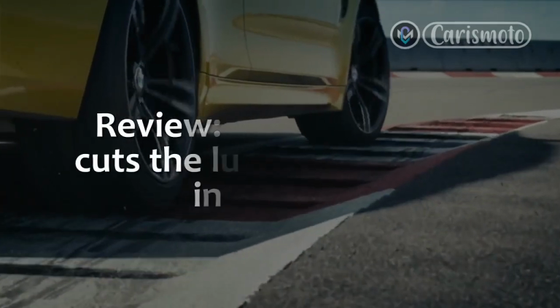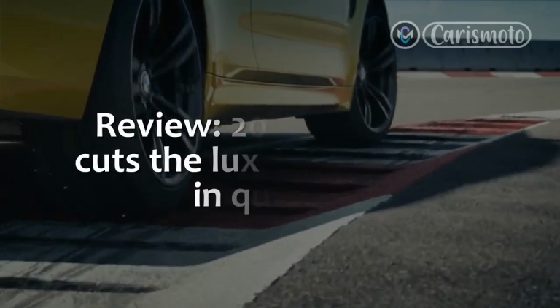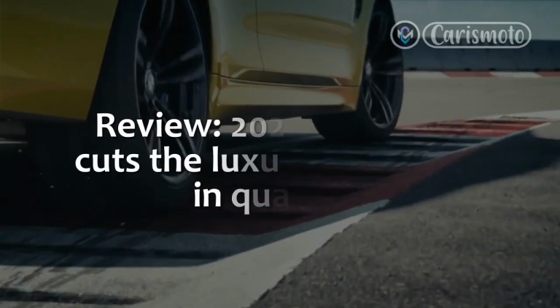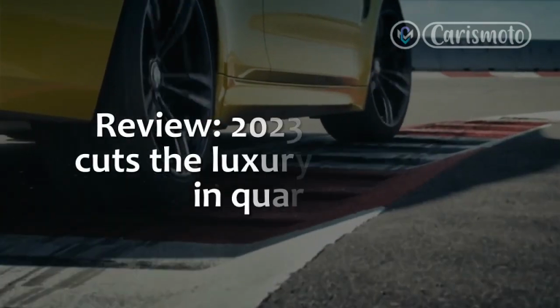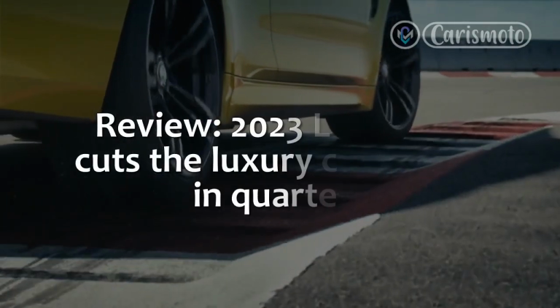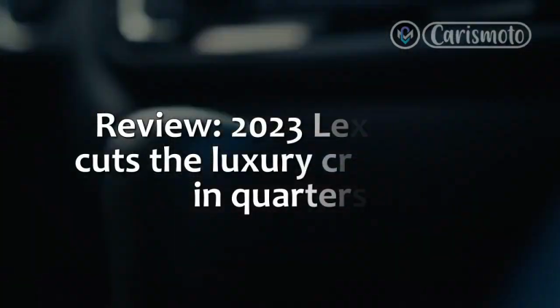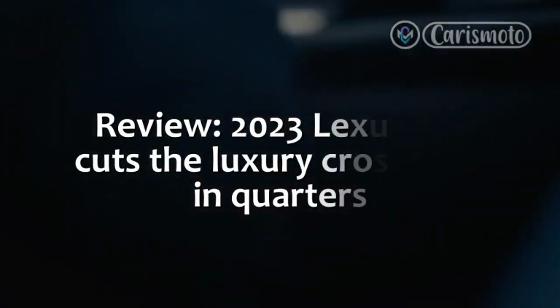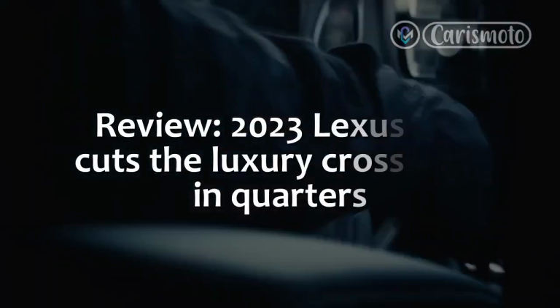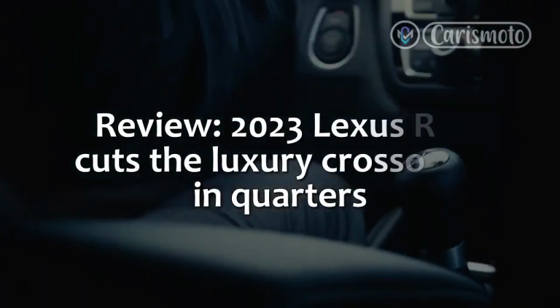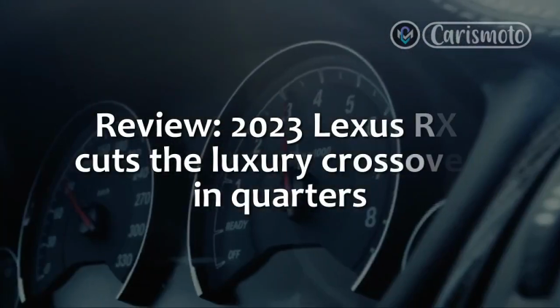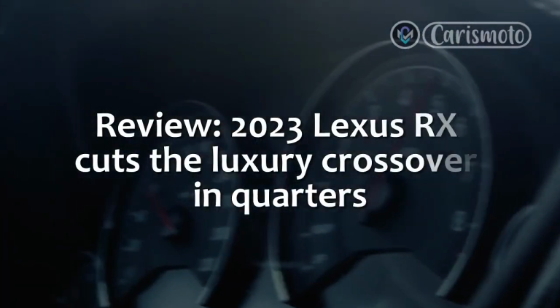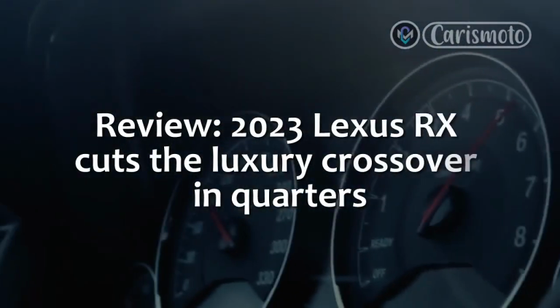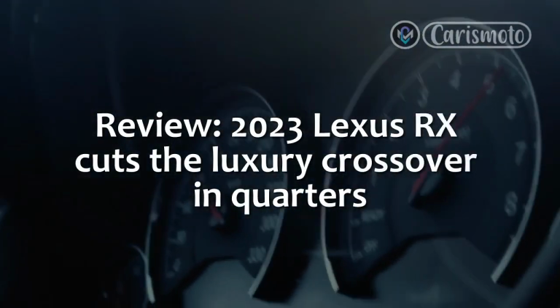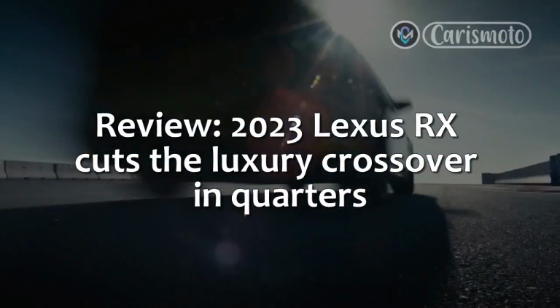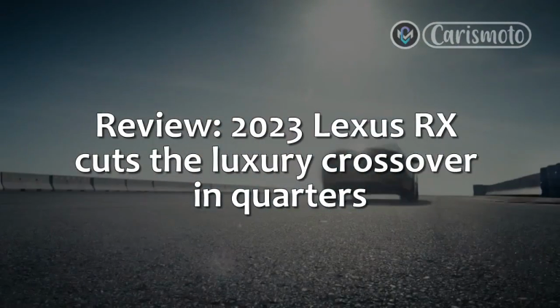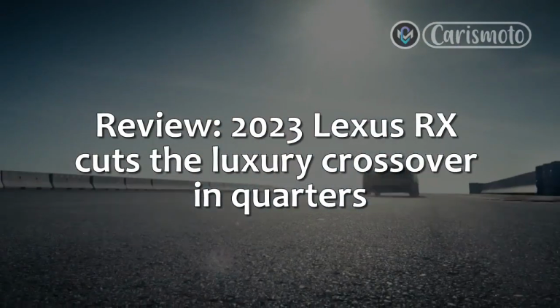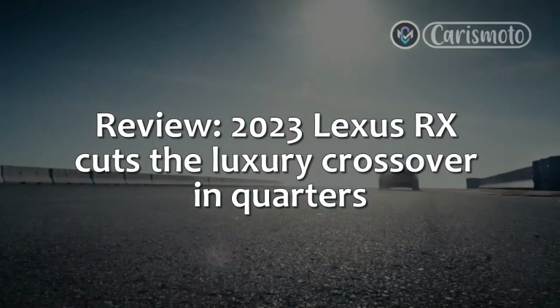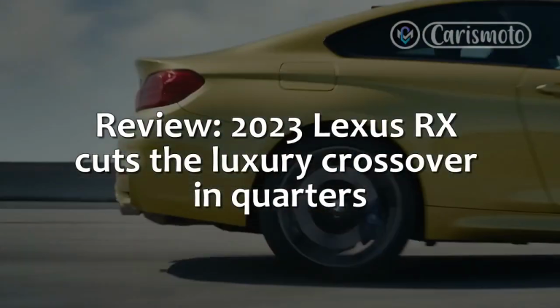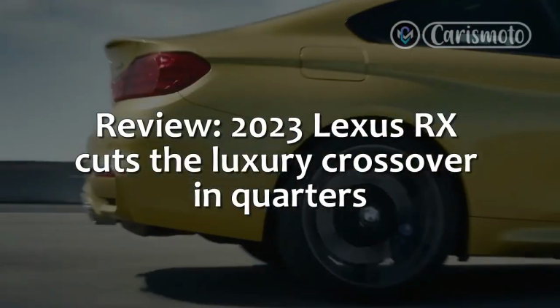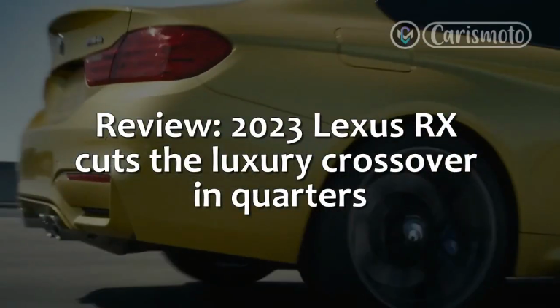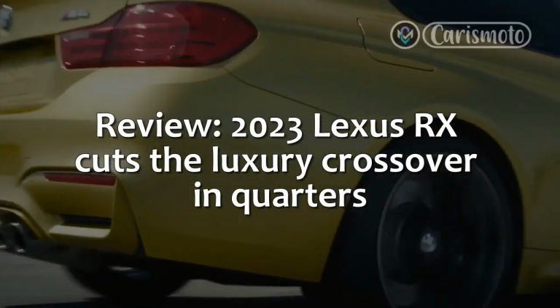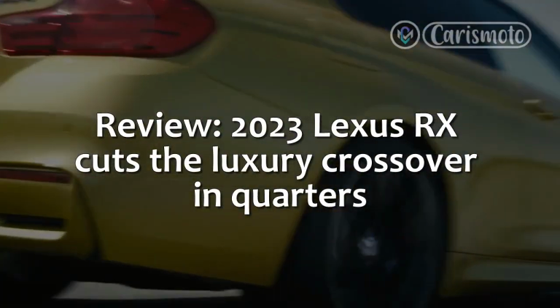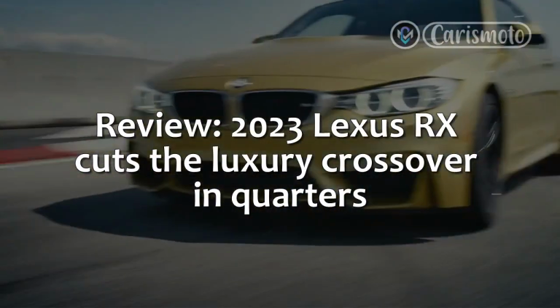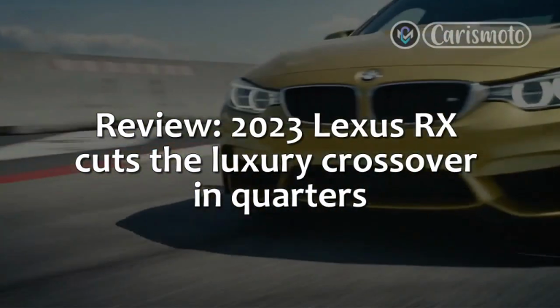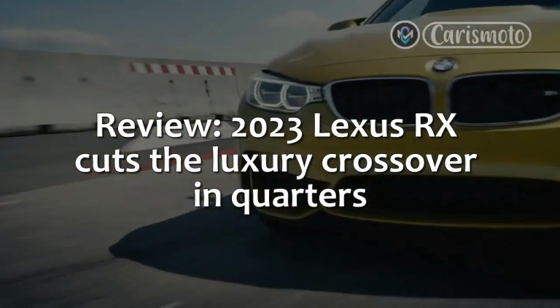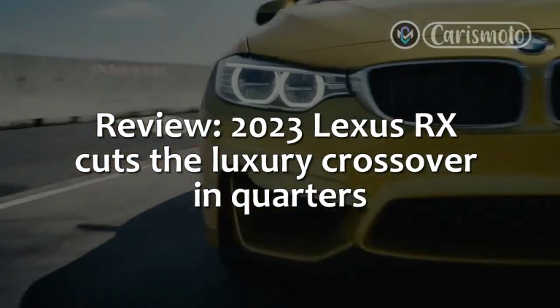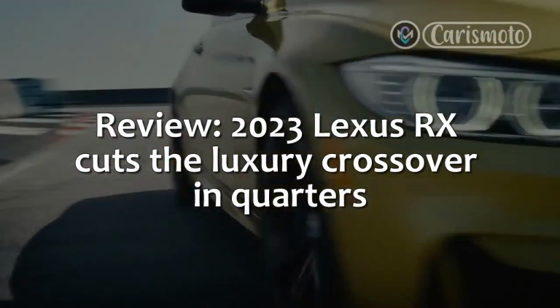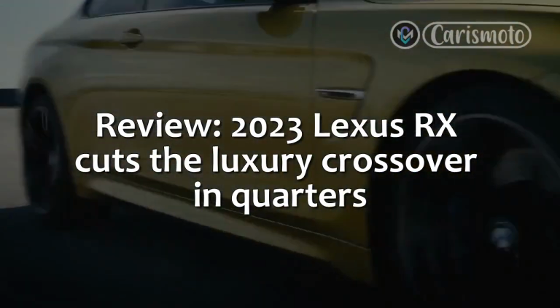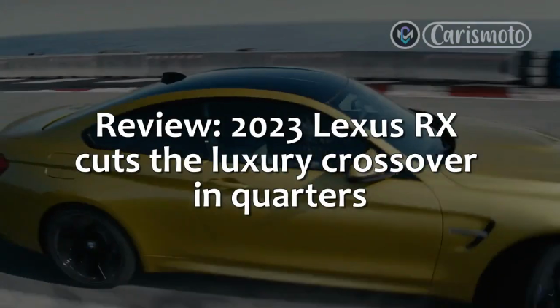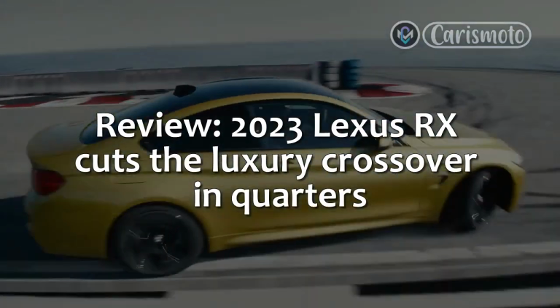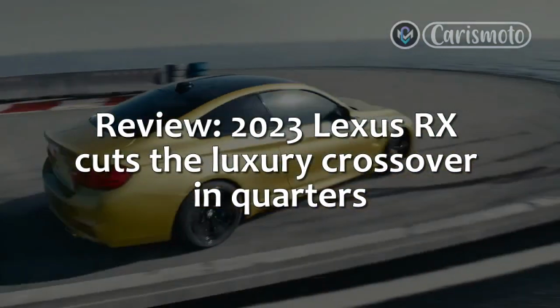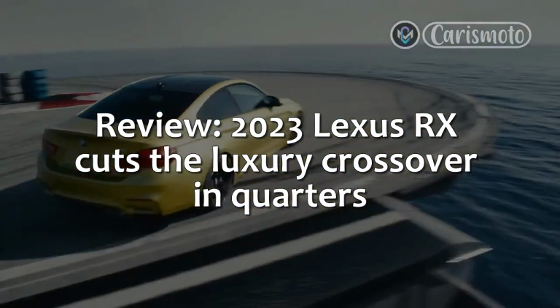Review: 2023 Lexus RX cuts the luxury crossover in quarters.